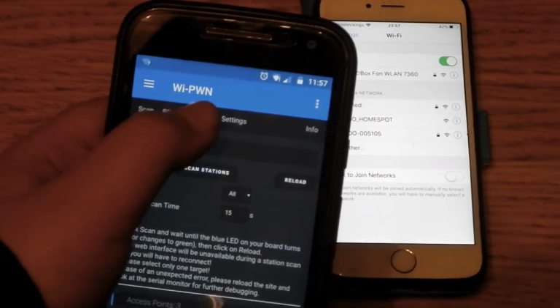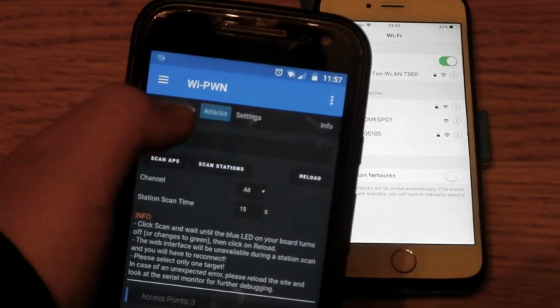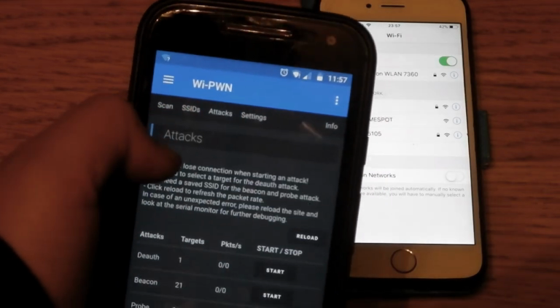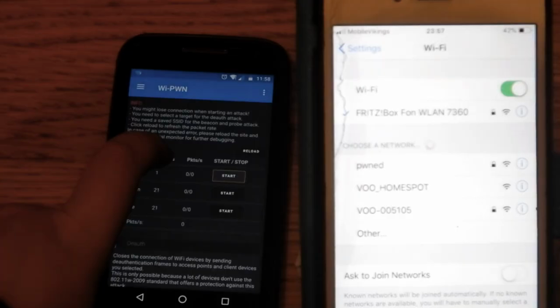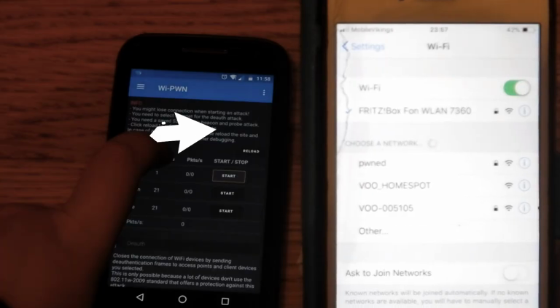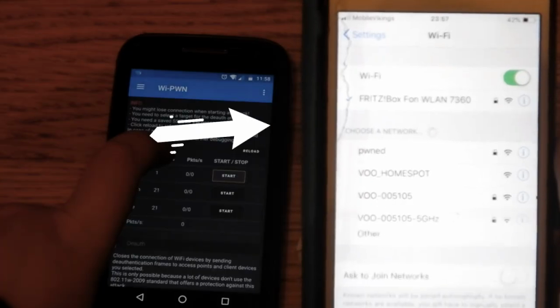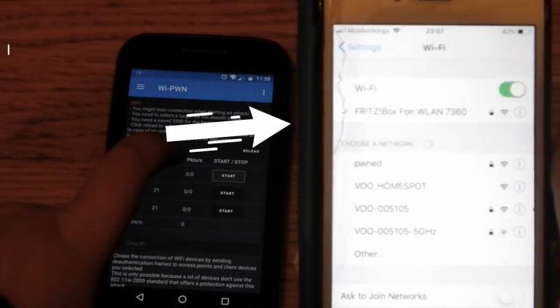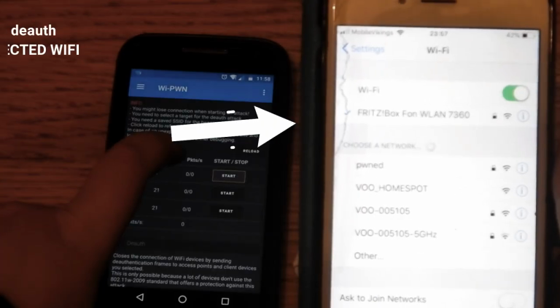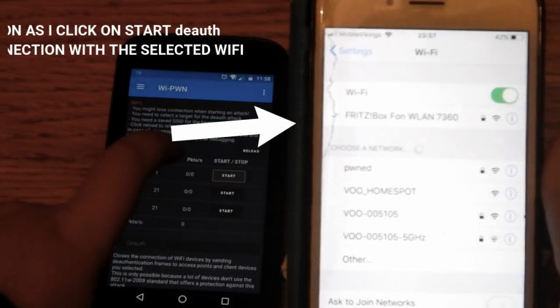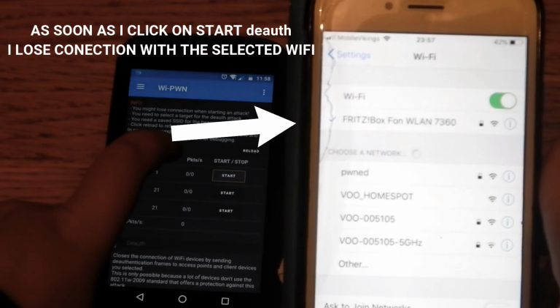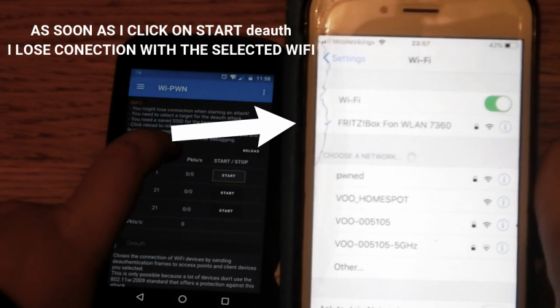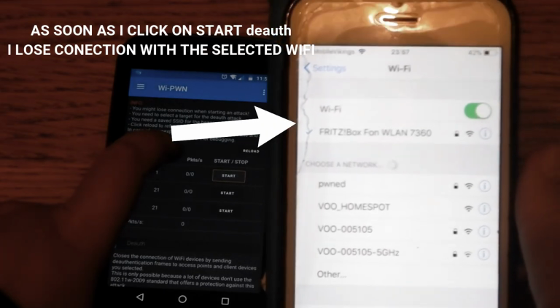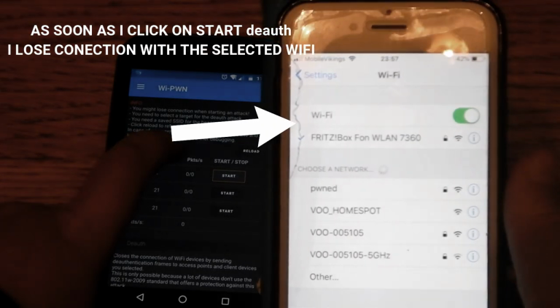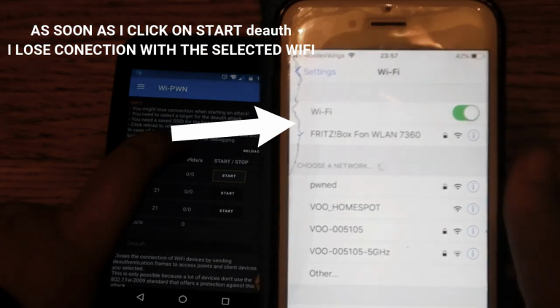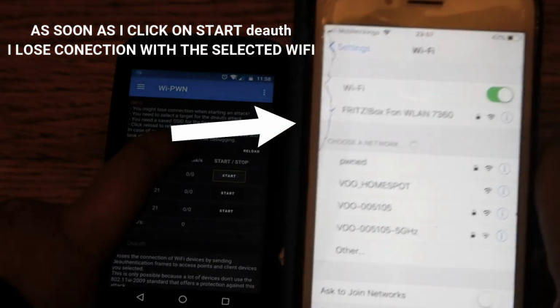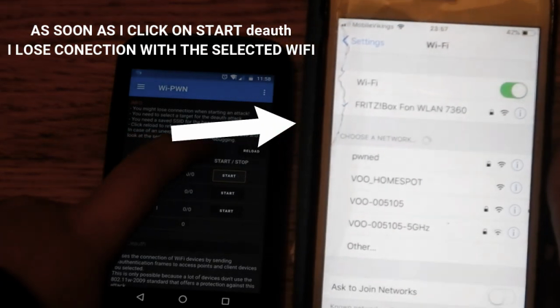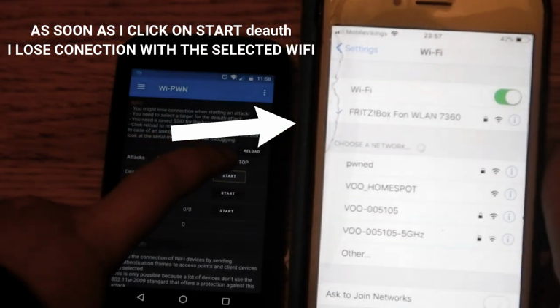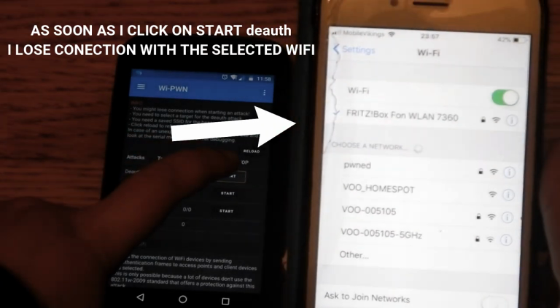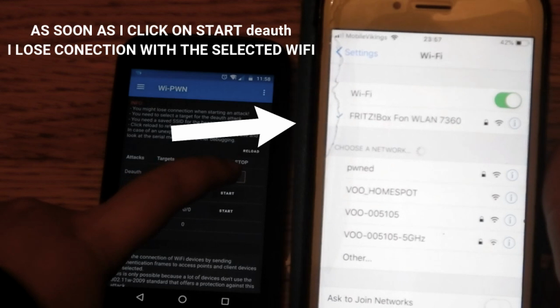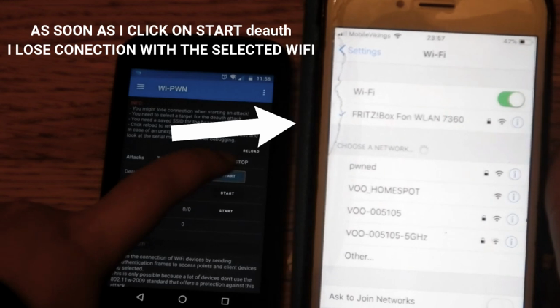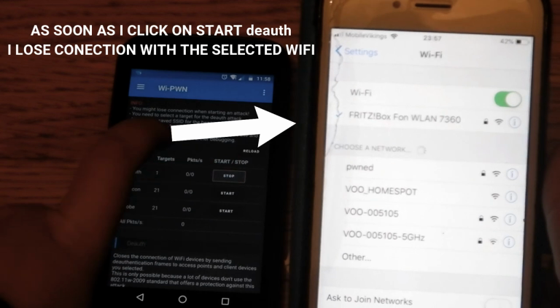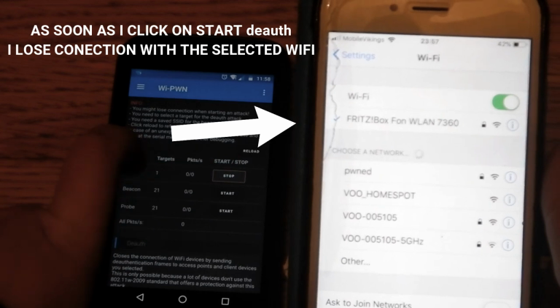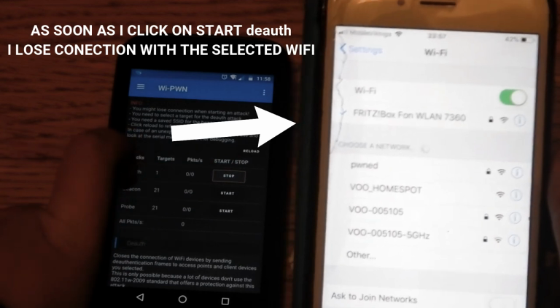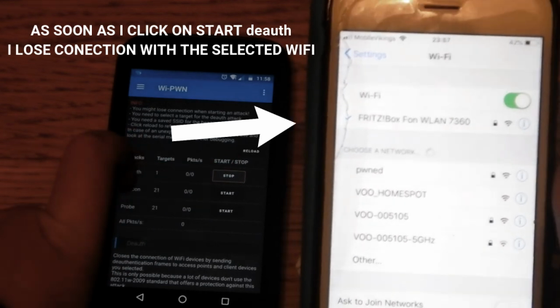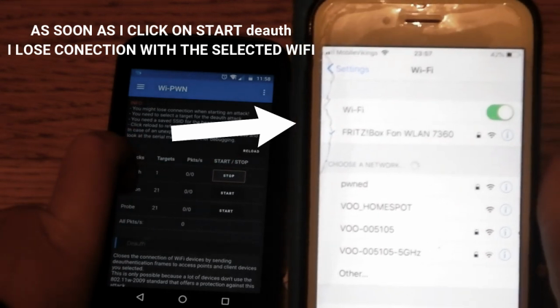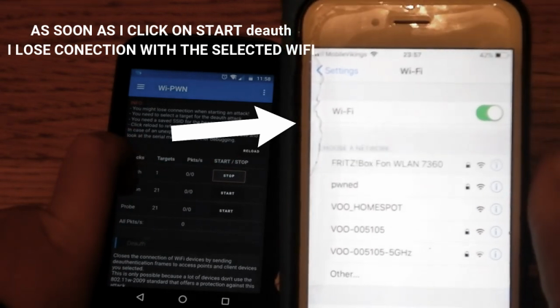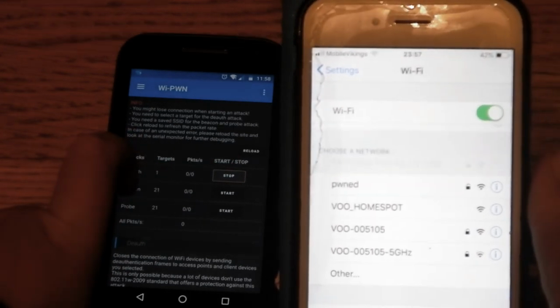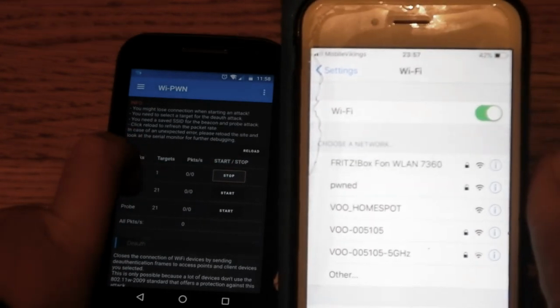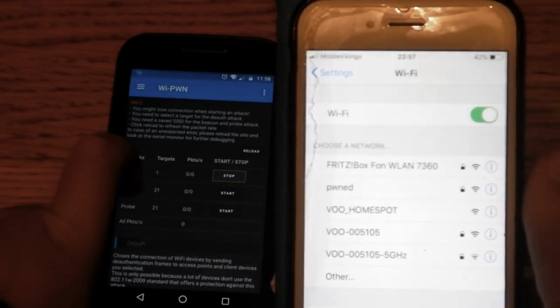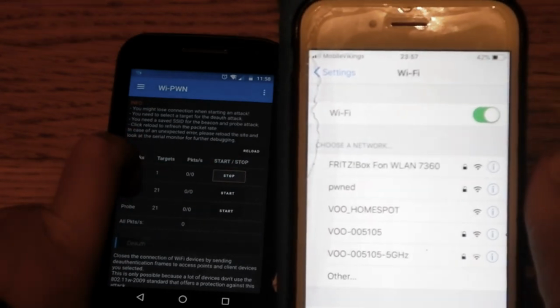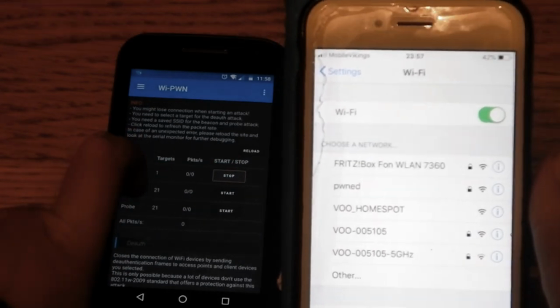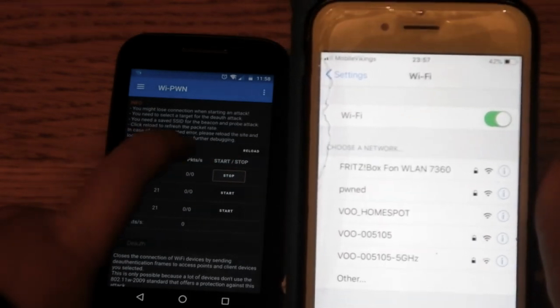Then go to the attack tab, and as you can see, when I turn on de-authenticate, I lose connection with my Wi-Fi.